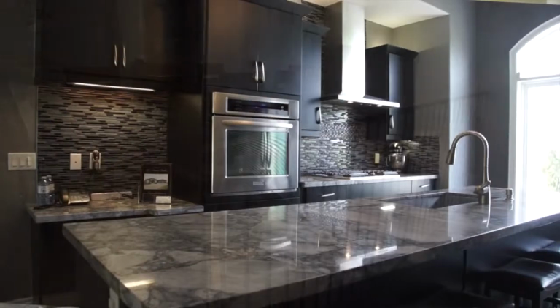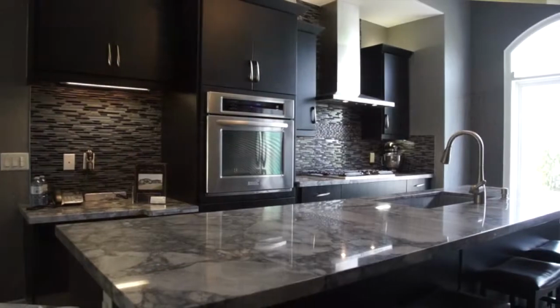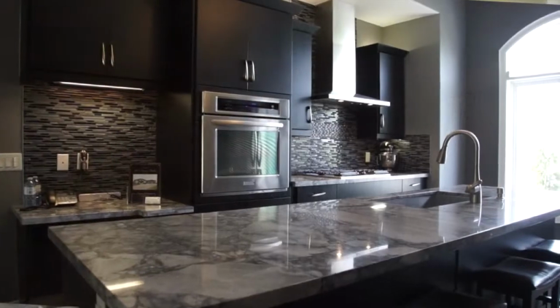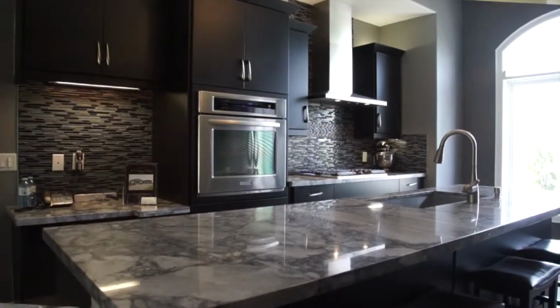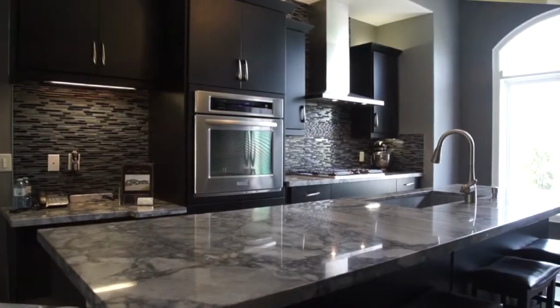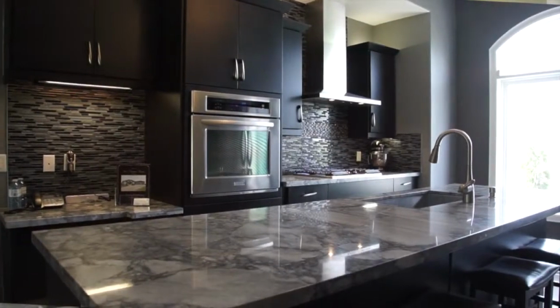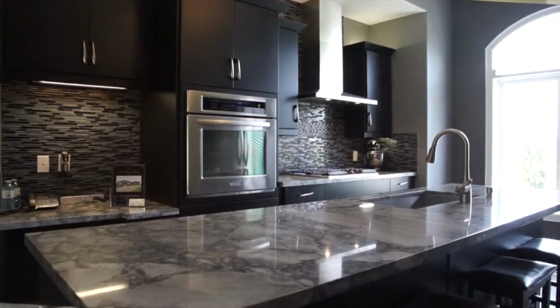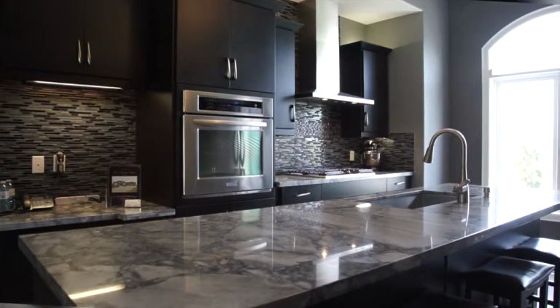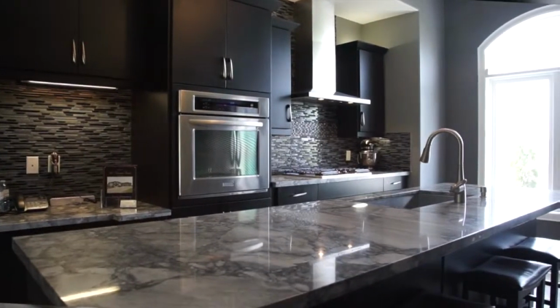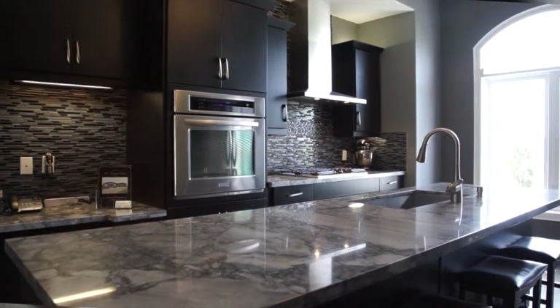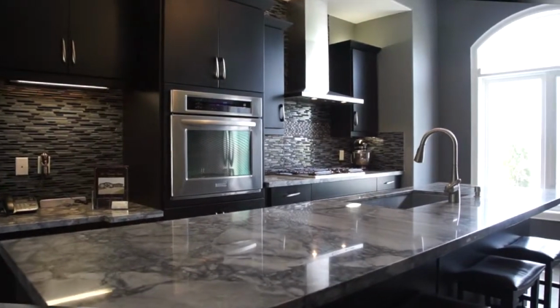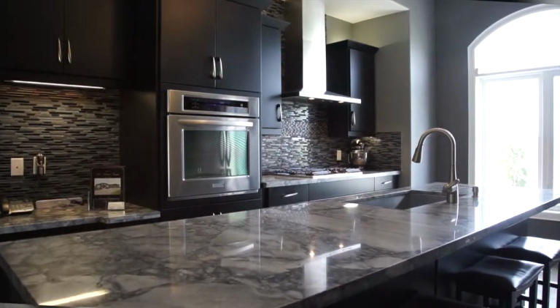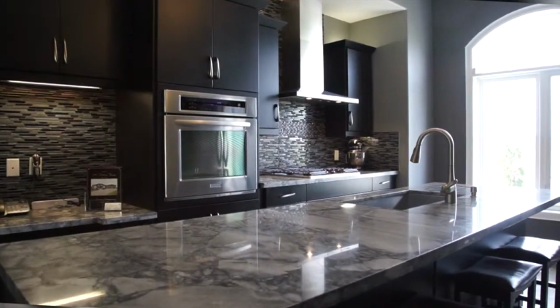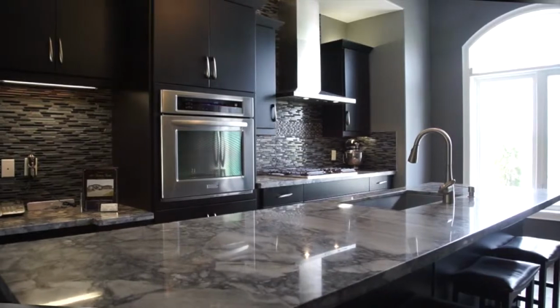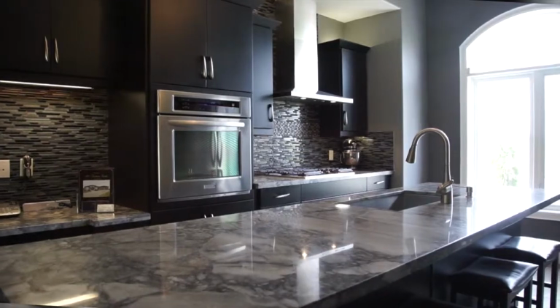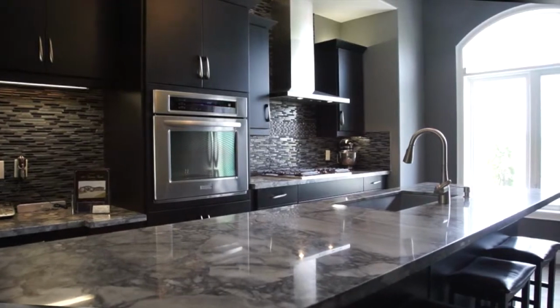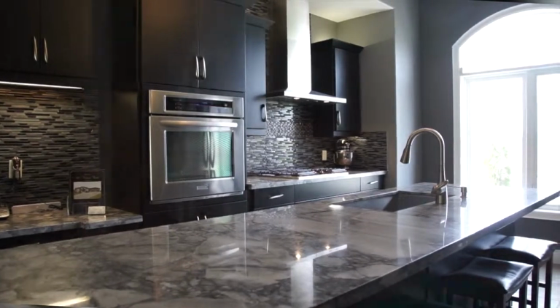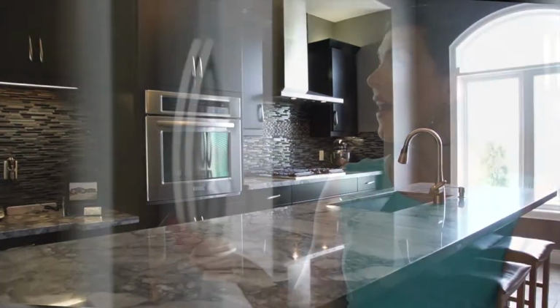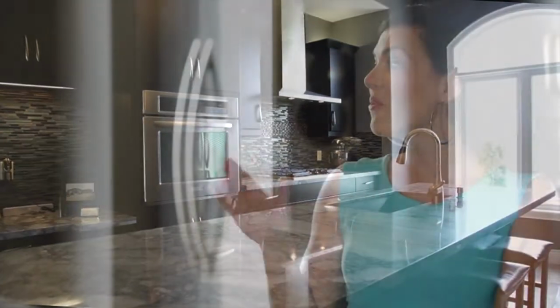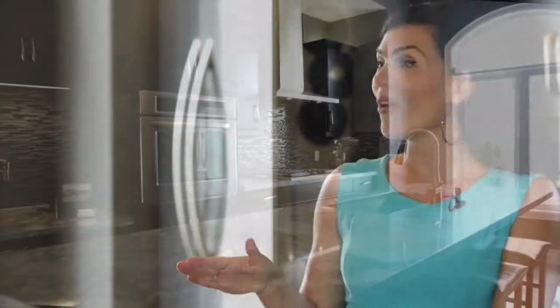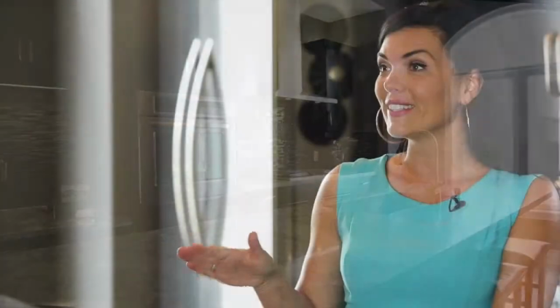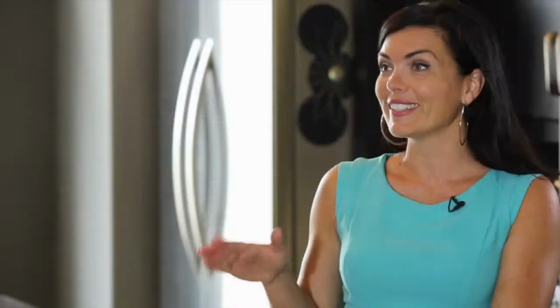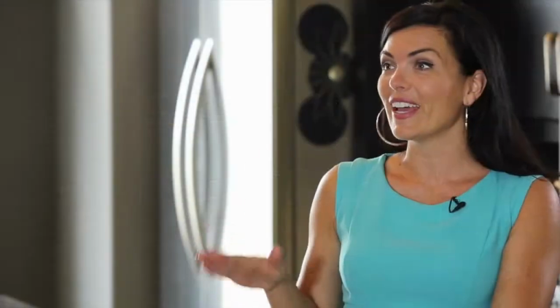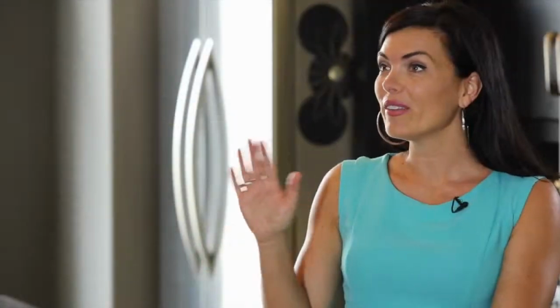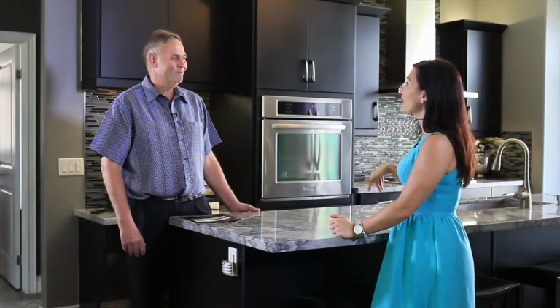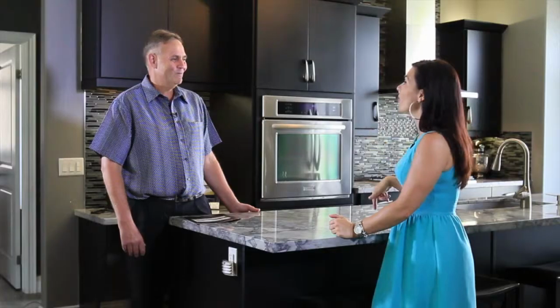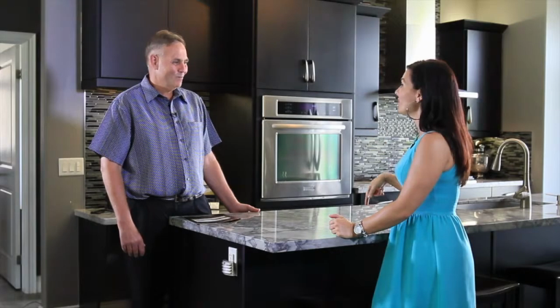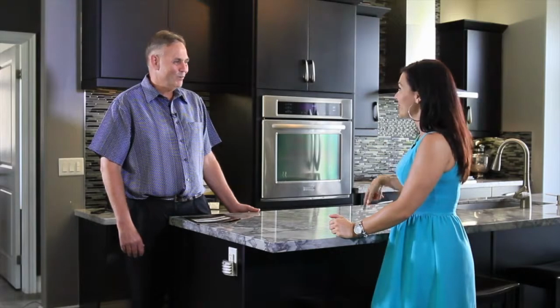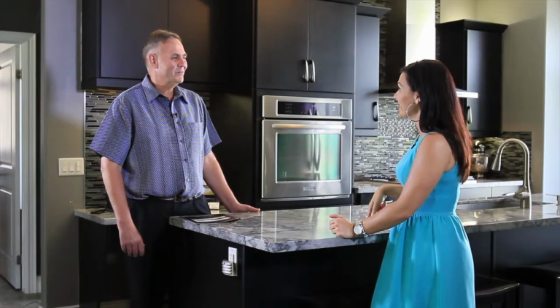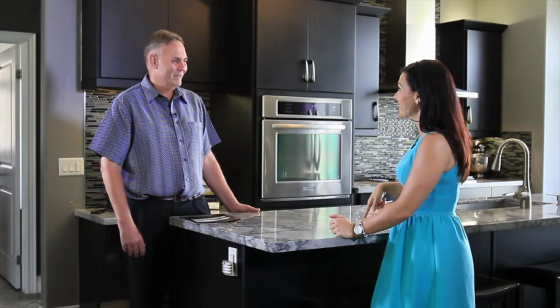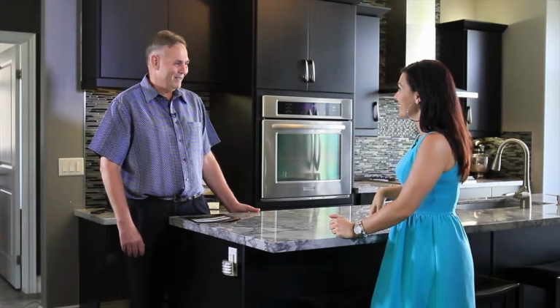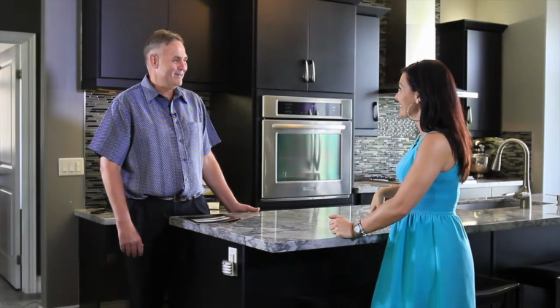It's a beautiful kitchen — absolutely gorgeous. Everything I want is here in this kitchen.